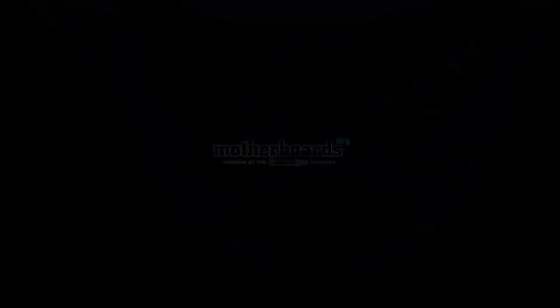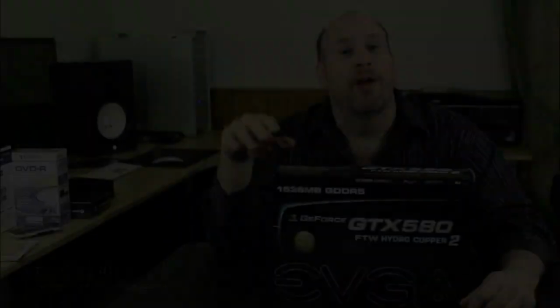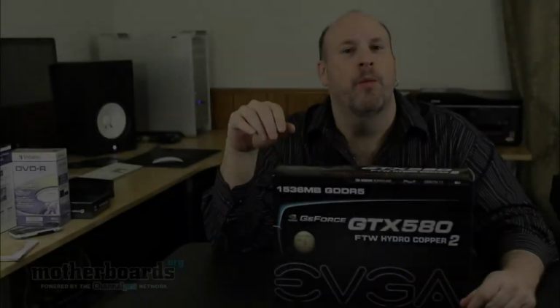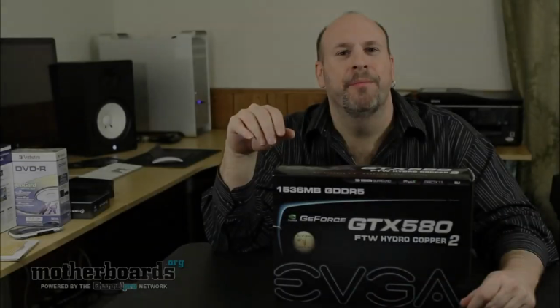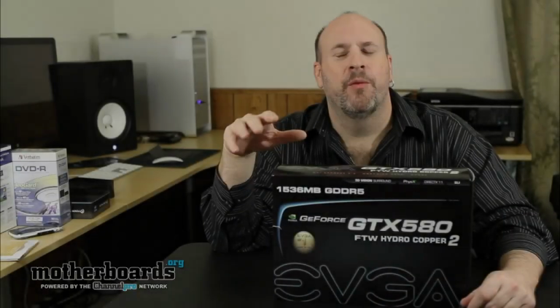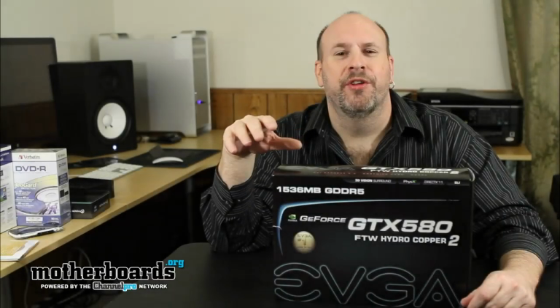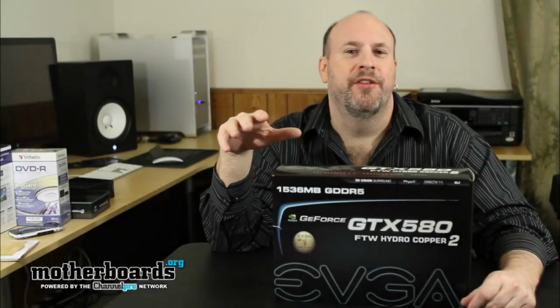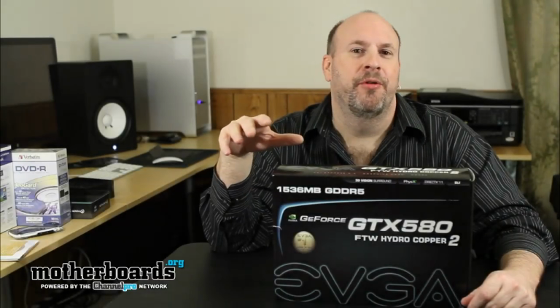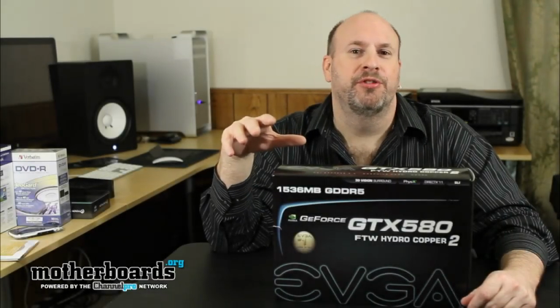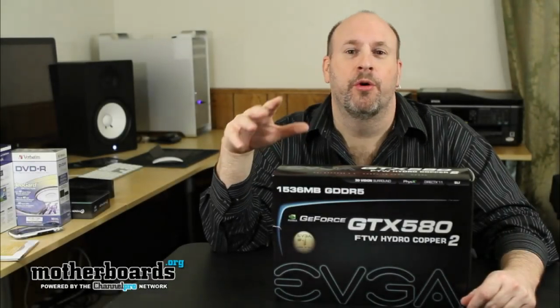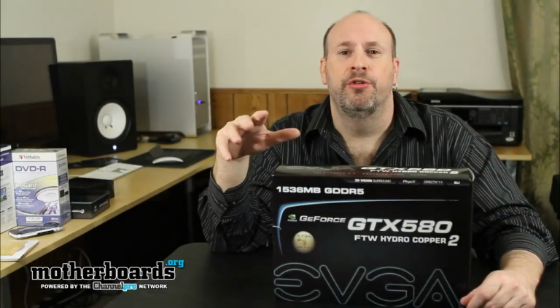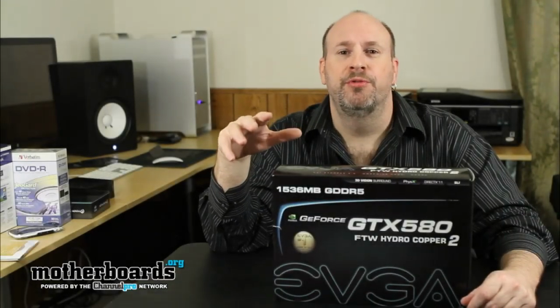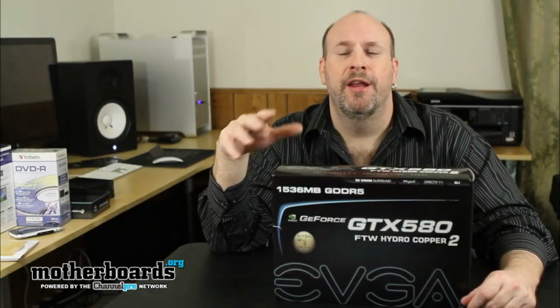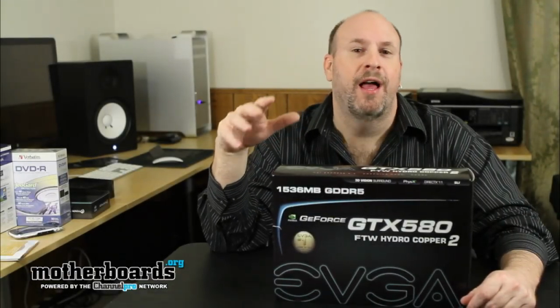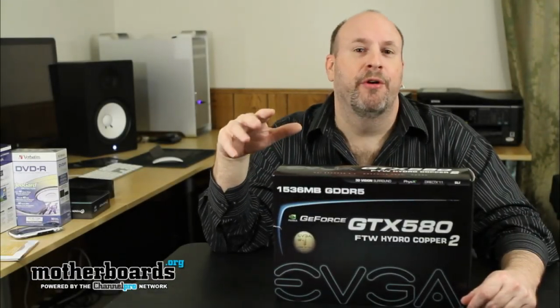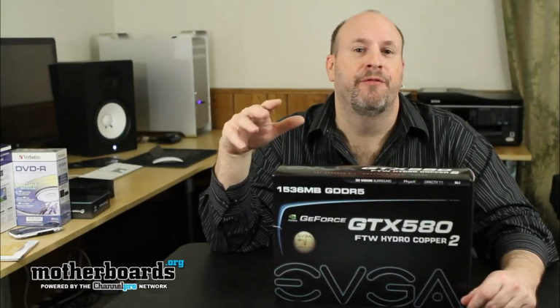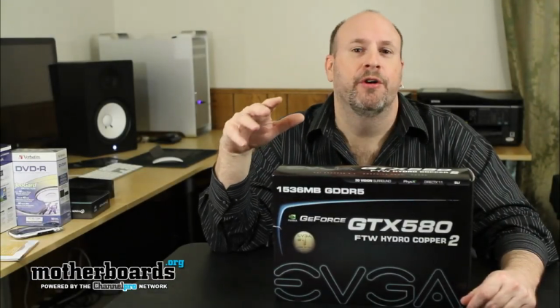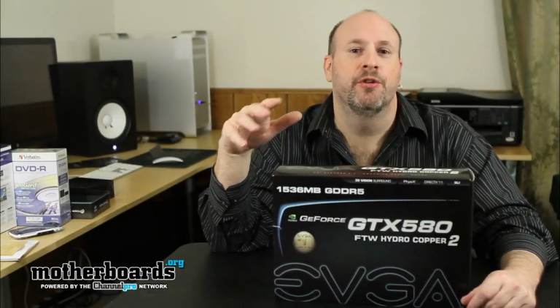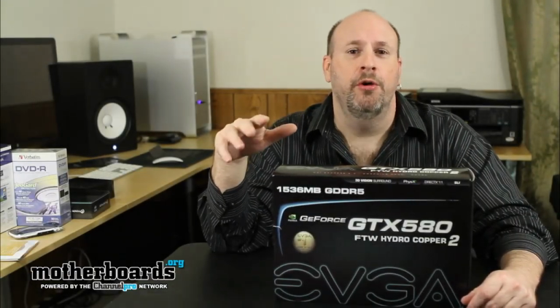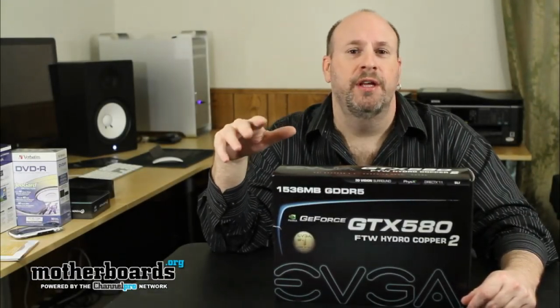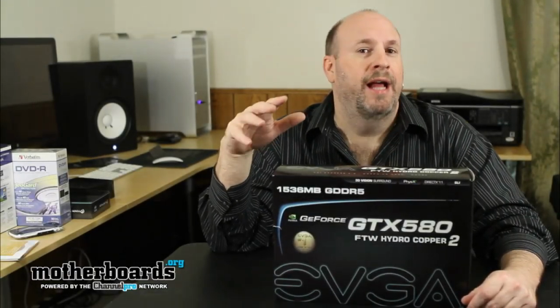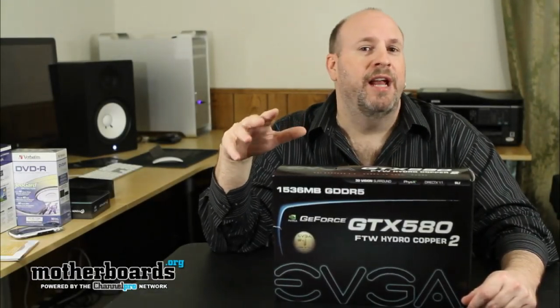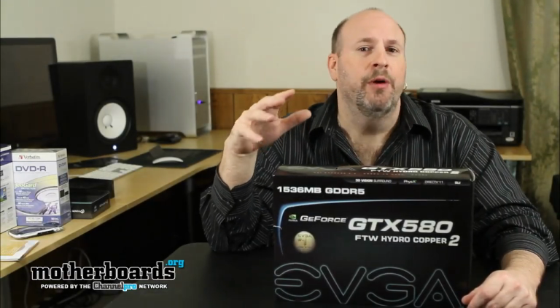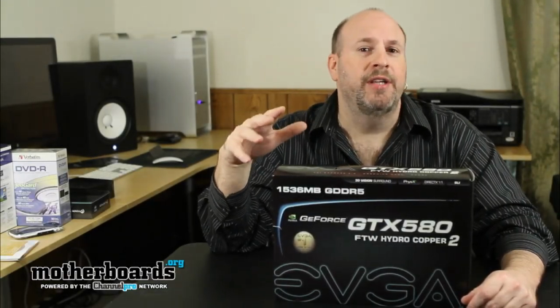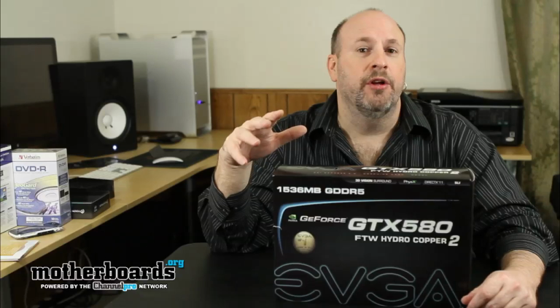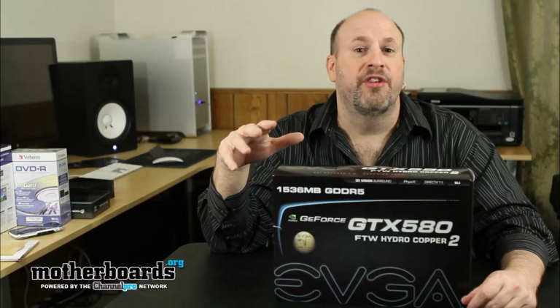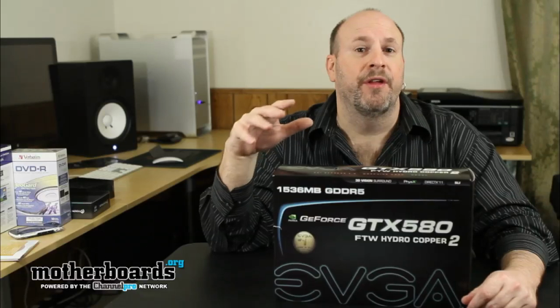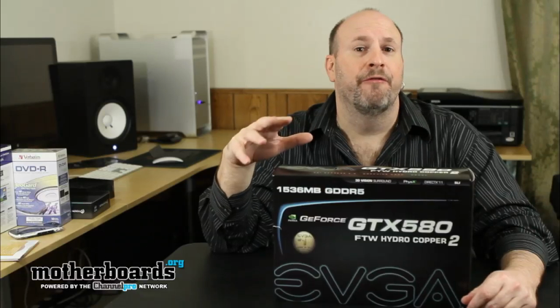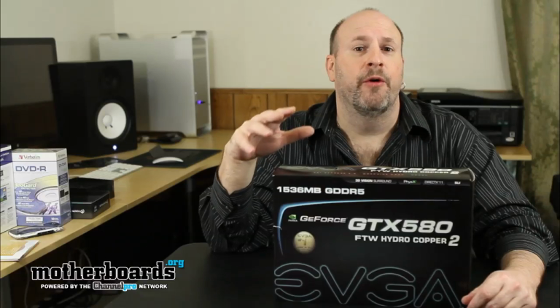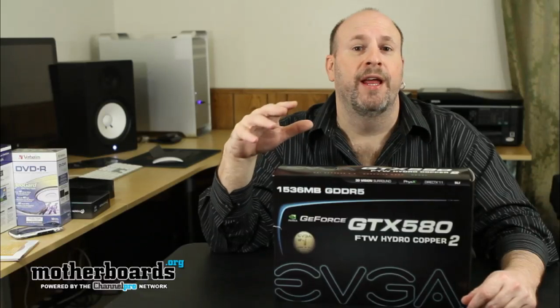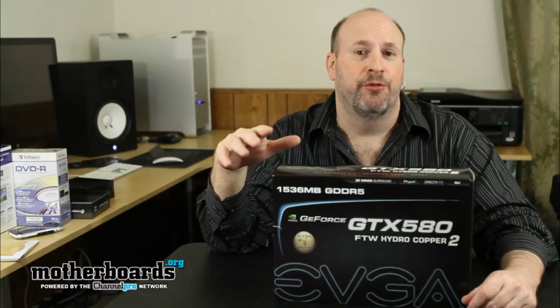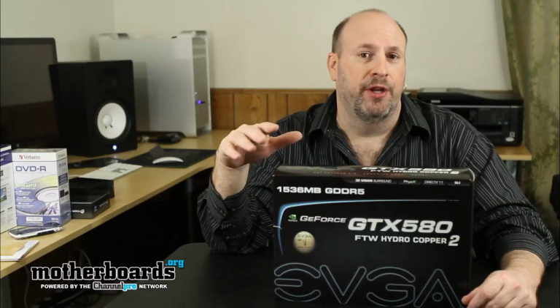Hello and welcome back once again to the Motherboards.org YouTube channel. I'm Eric Ferris, your host, and today we're going to take a look at something very interesting.